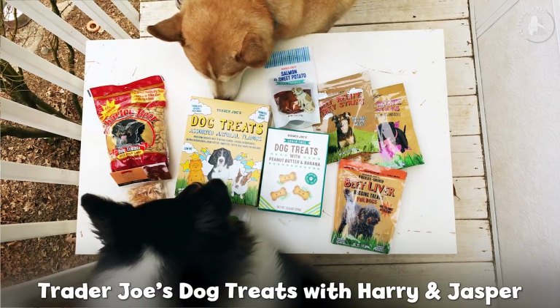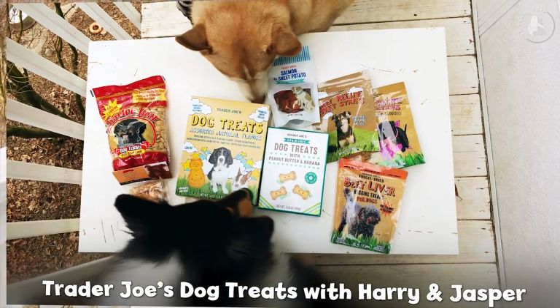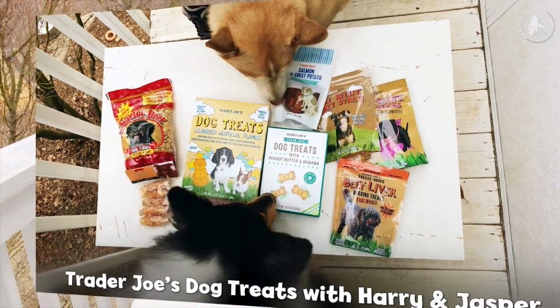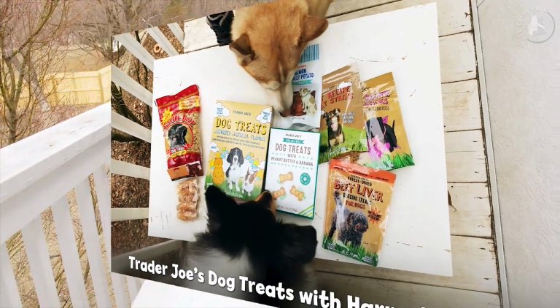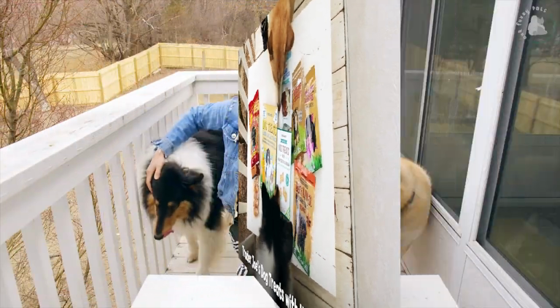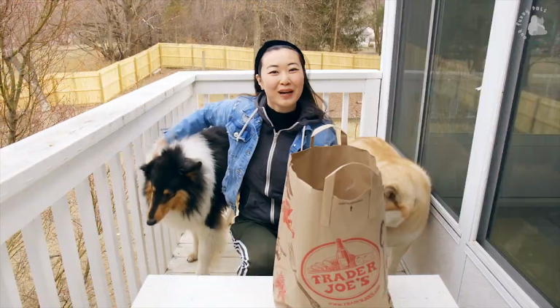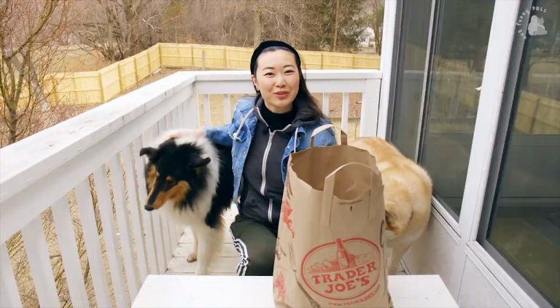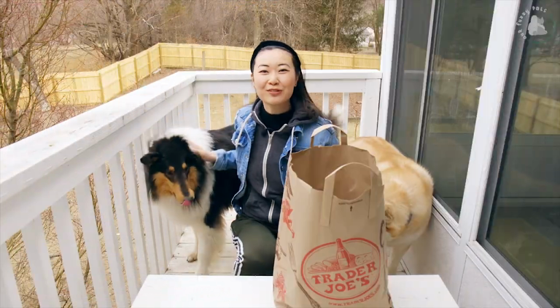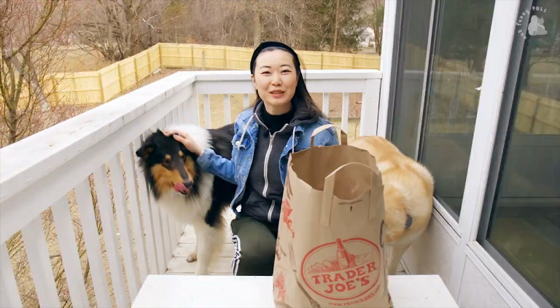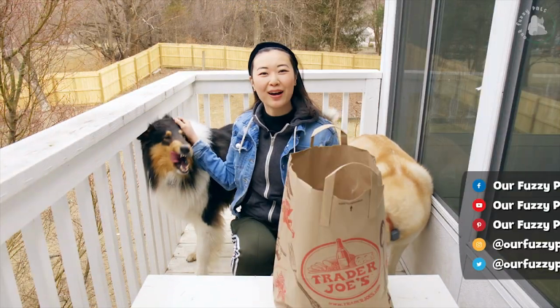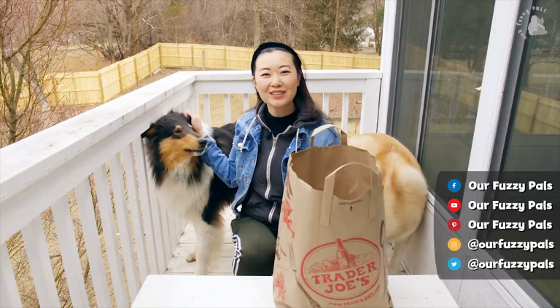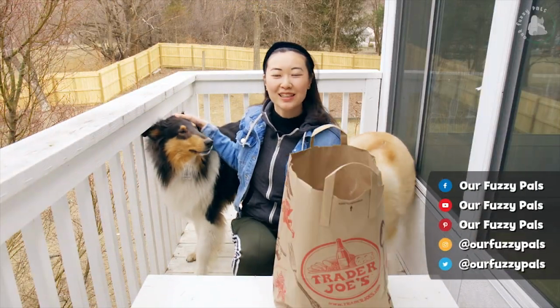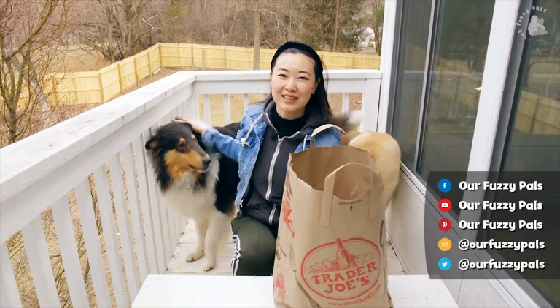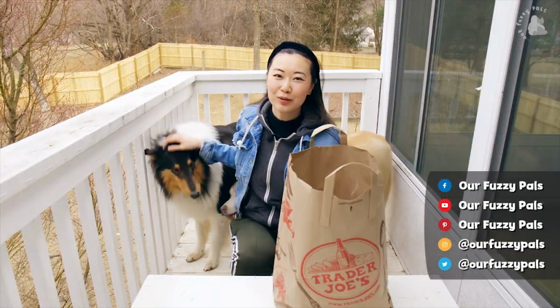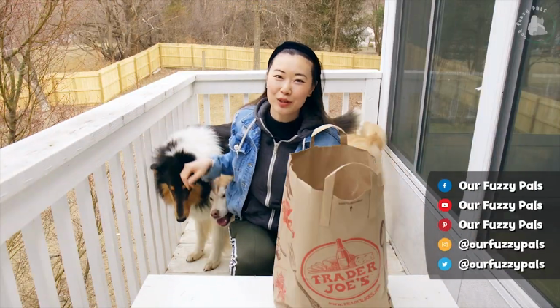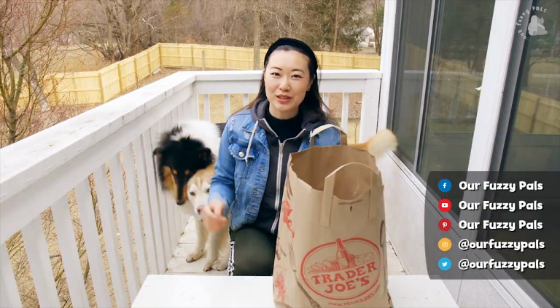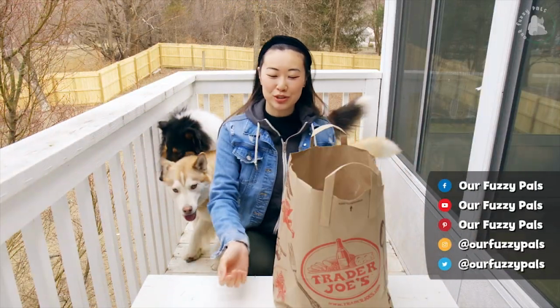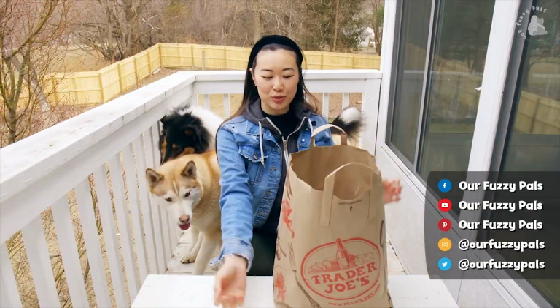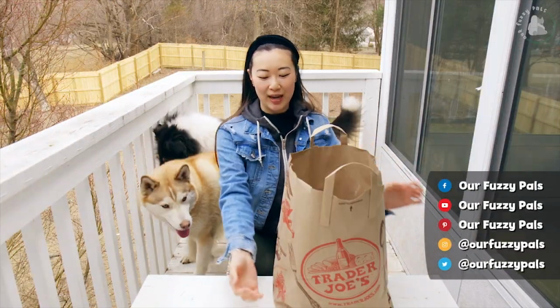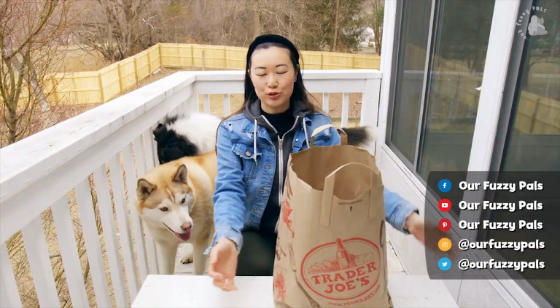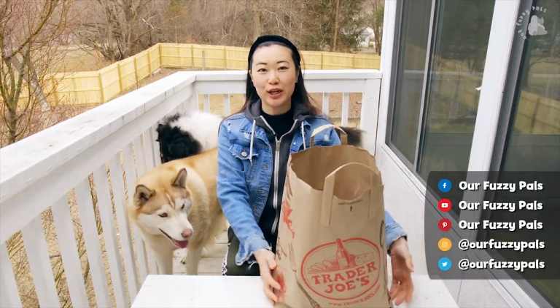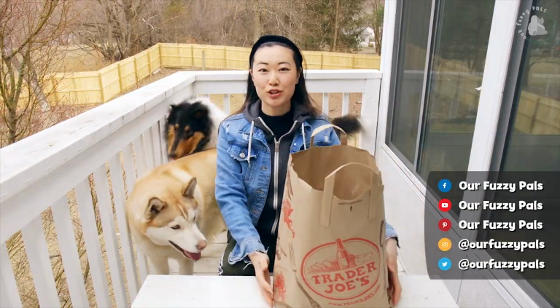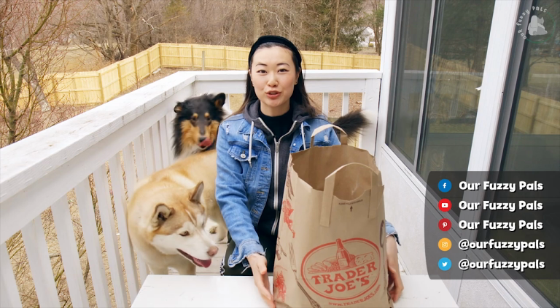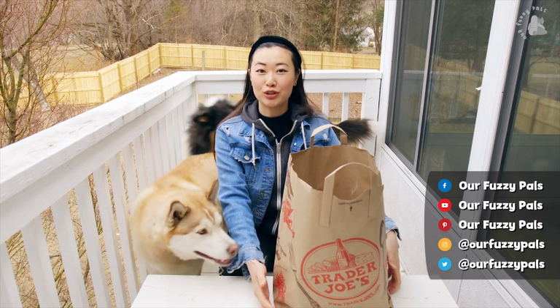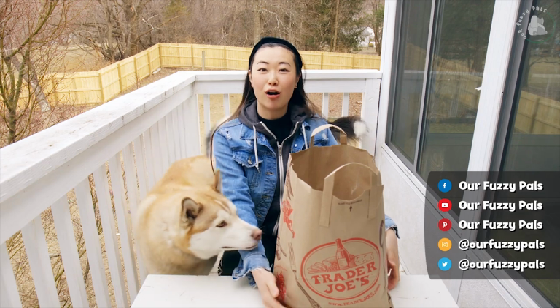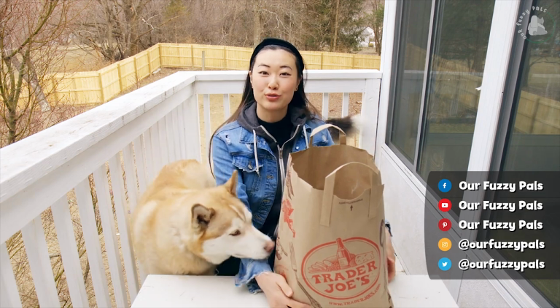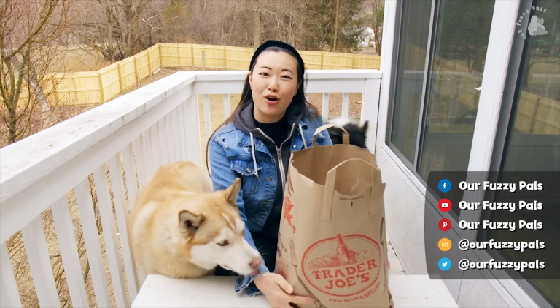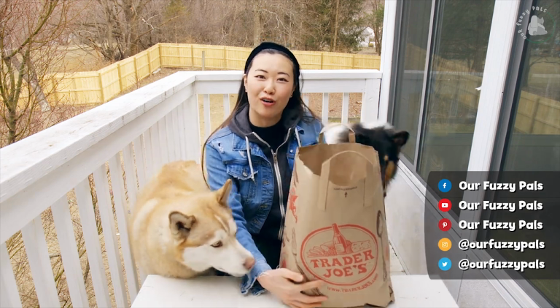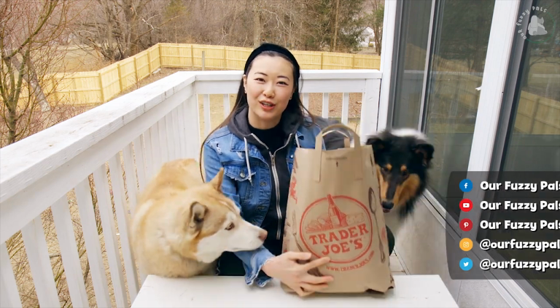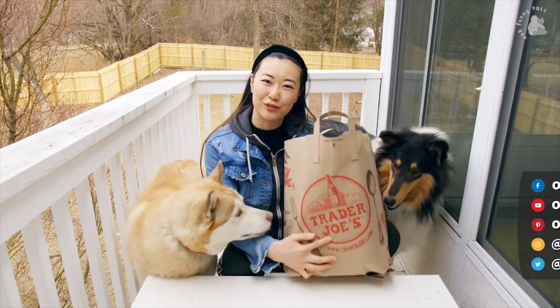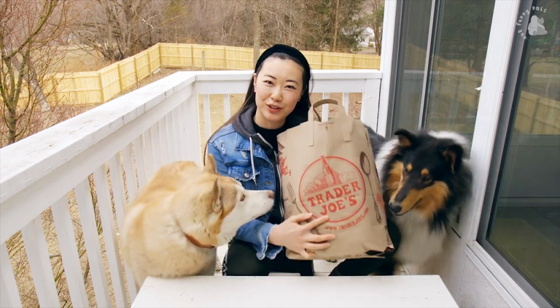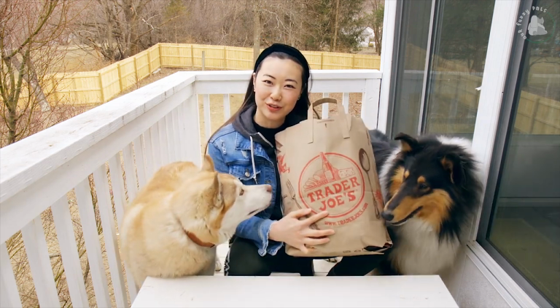Hi everyone! Welcome back to our Fuzzy Pals. Today we're going to do a Trader Joe's dog treat haul video for you.